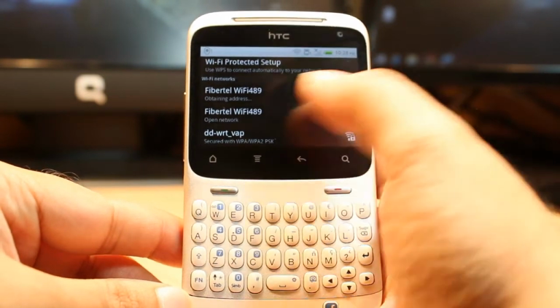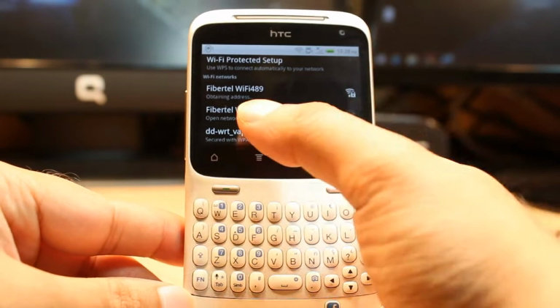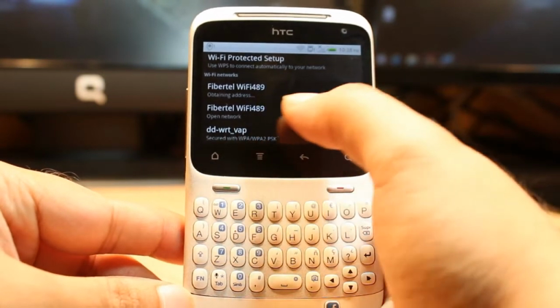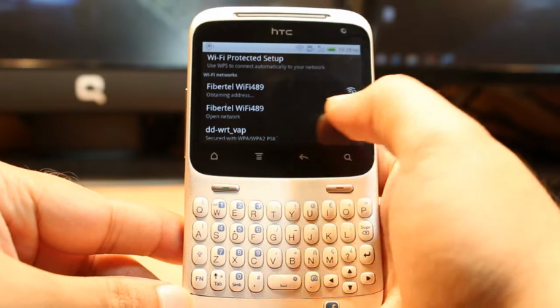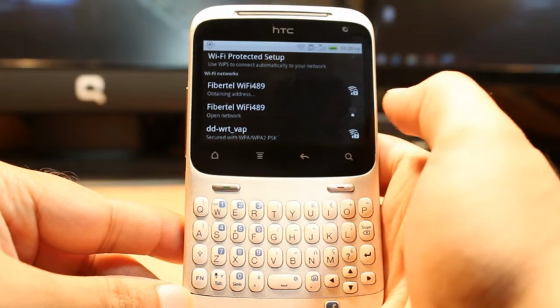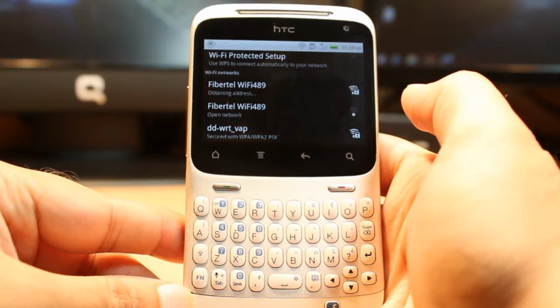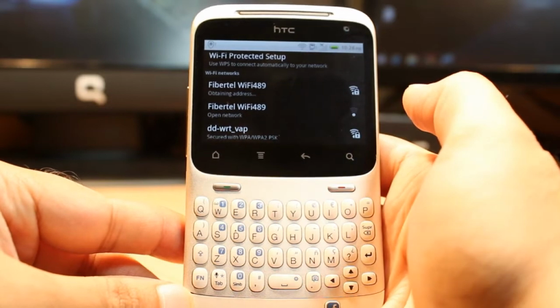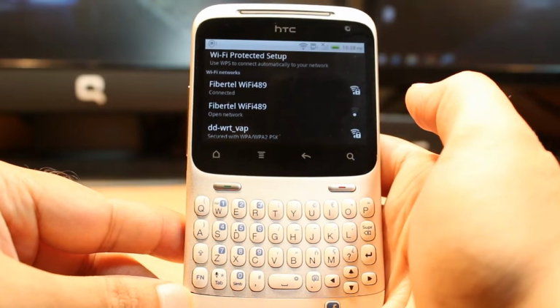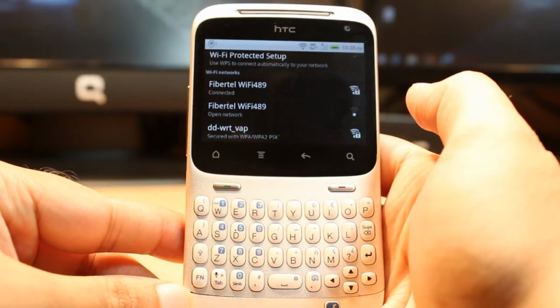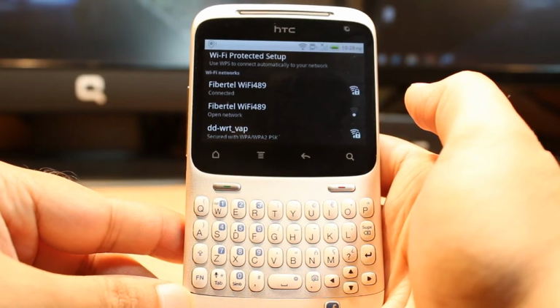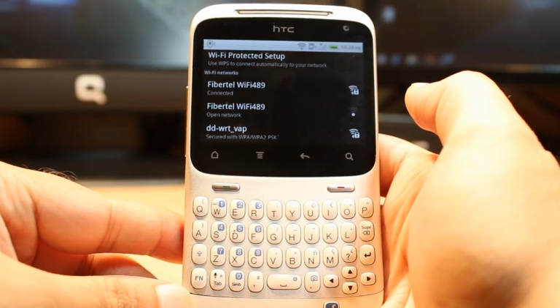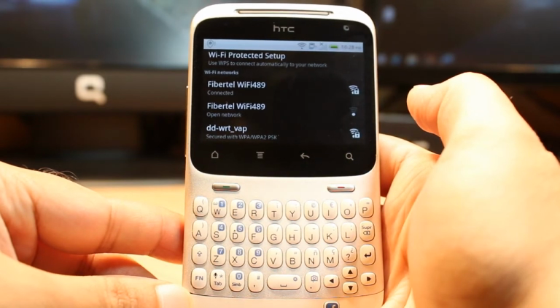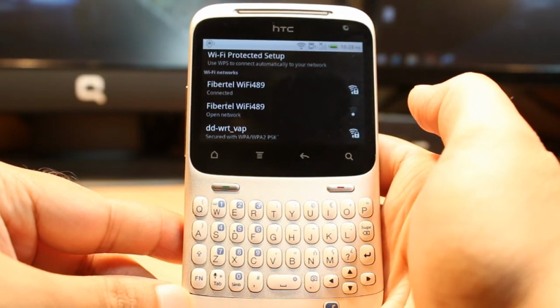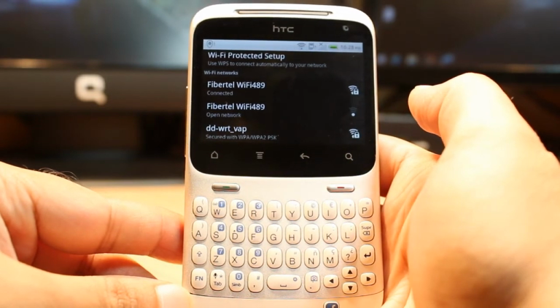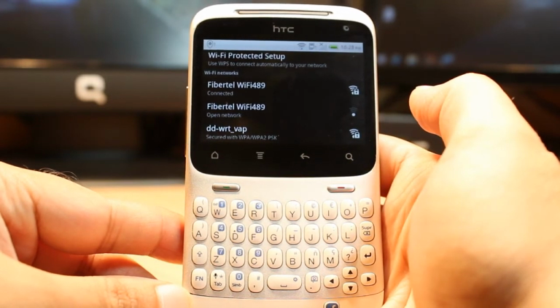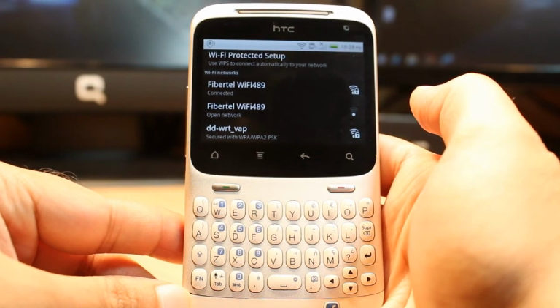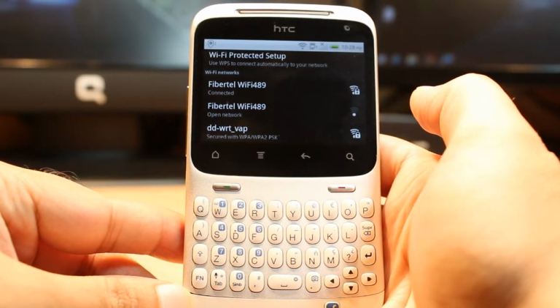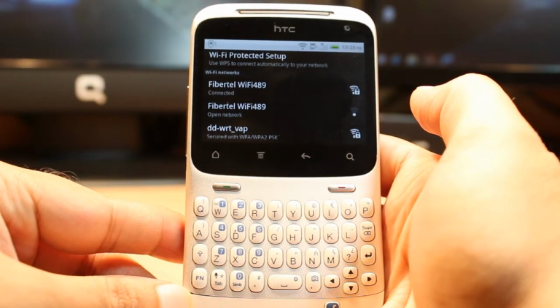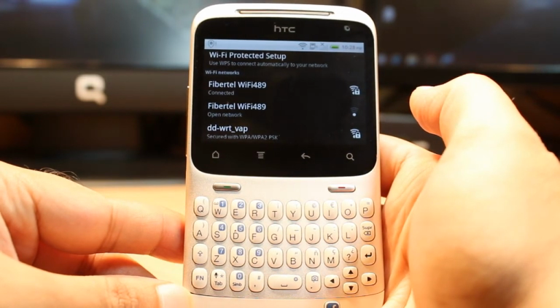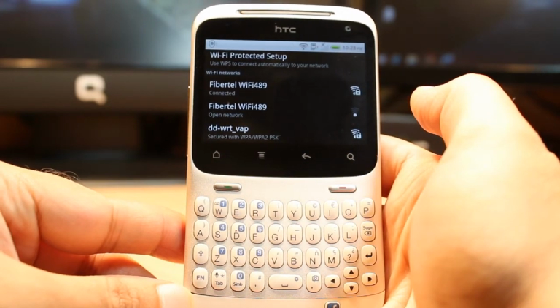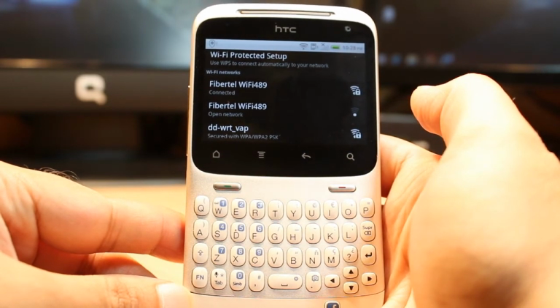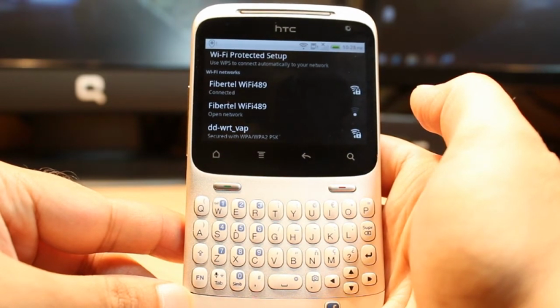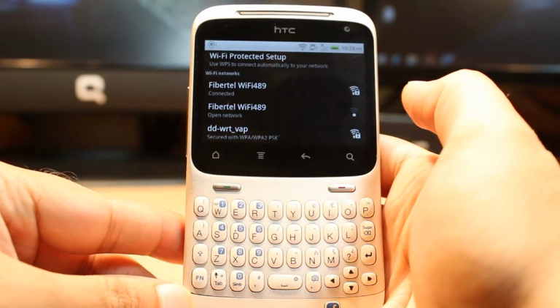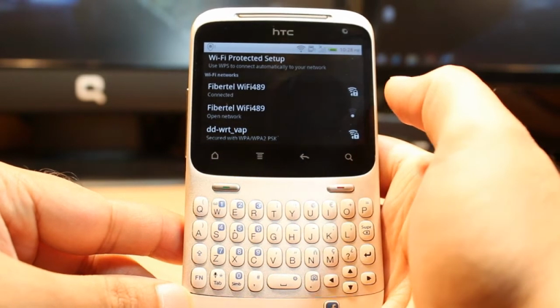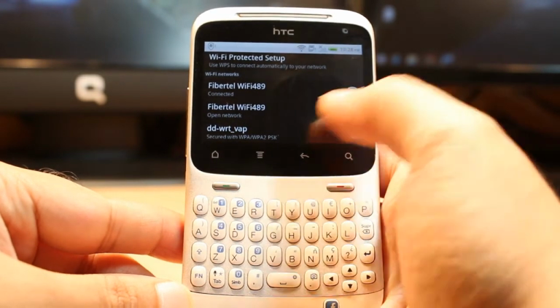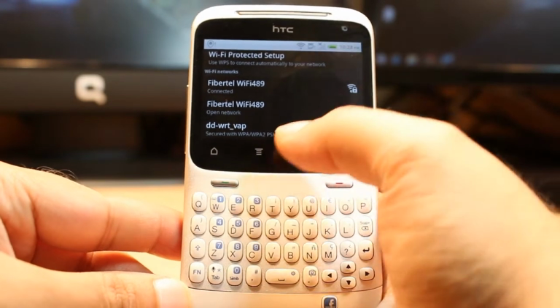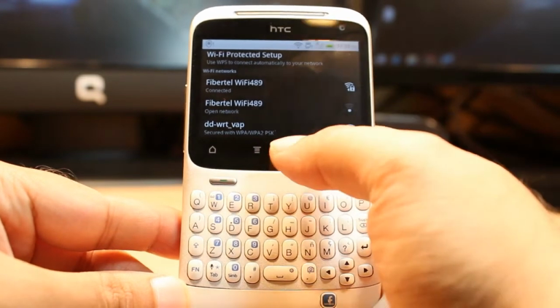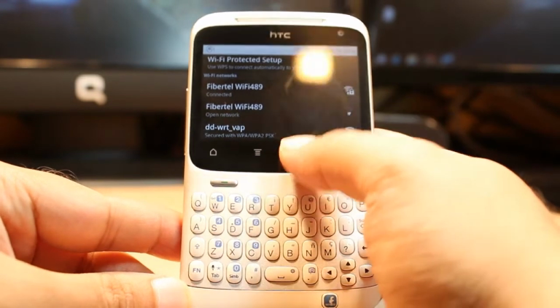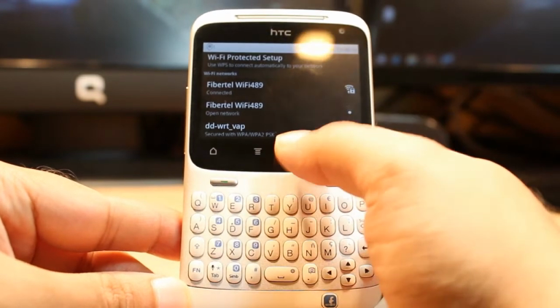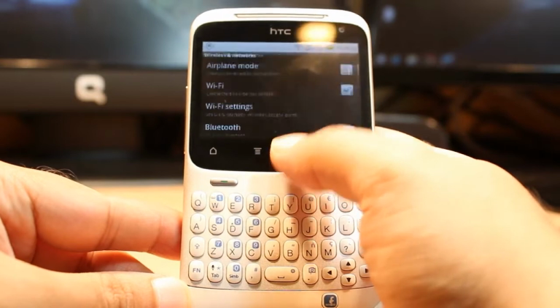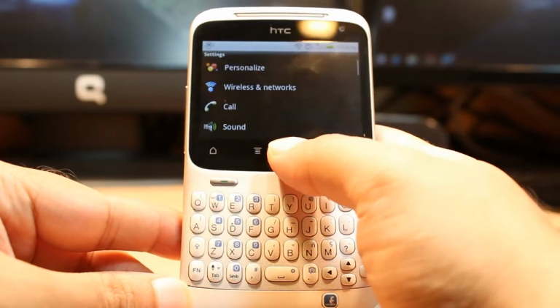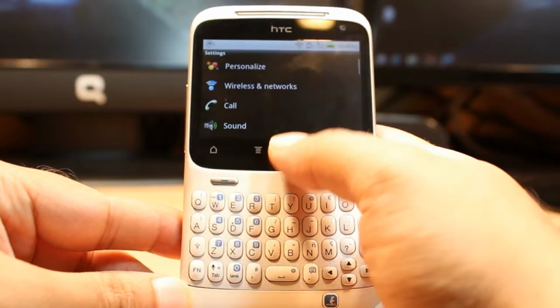As you can see, it says 'Obtaining address' and then 'Connected' — it's done. Hit all the way back.